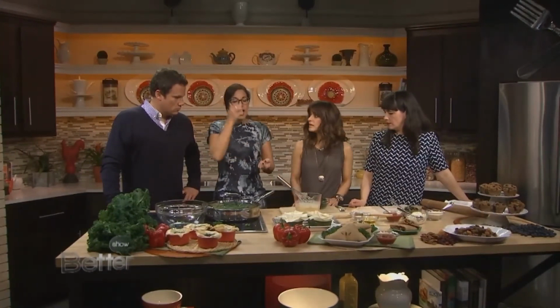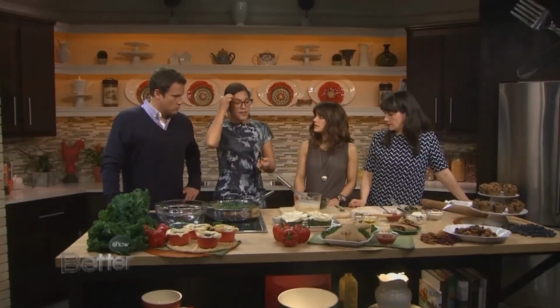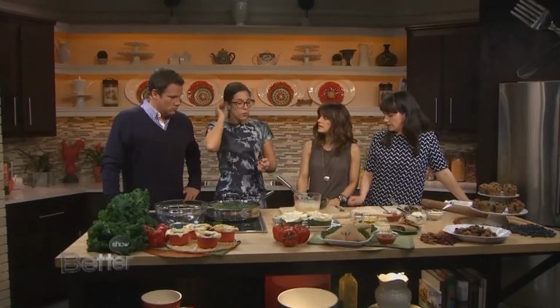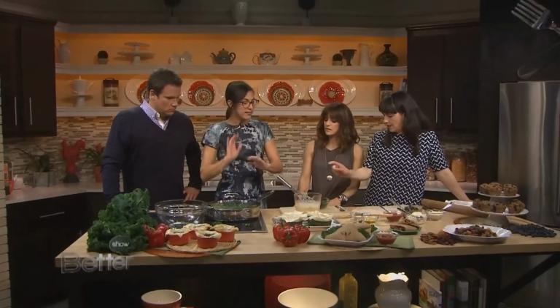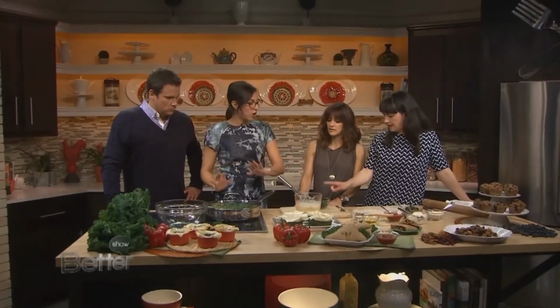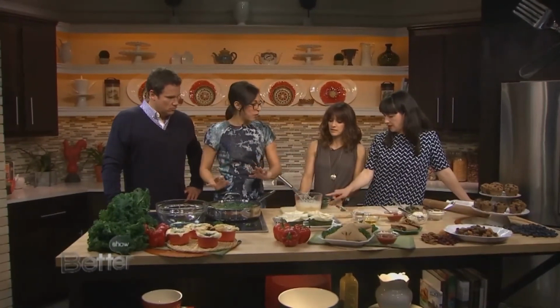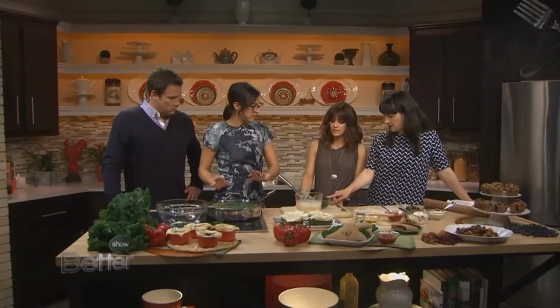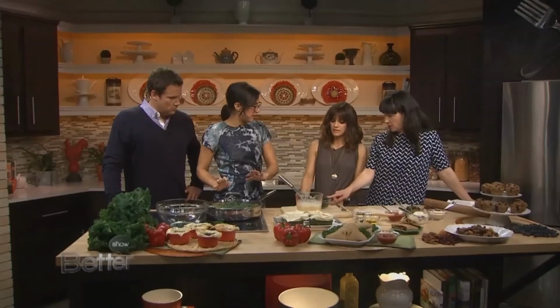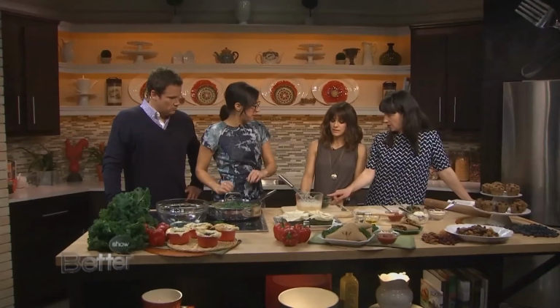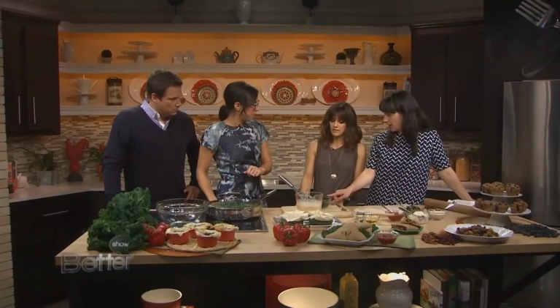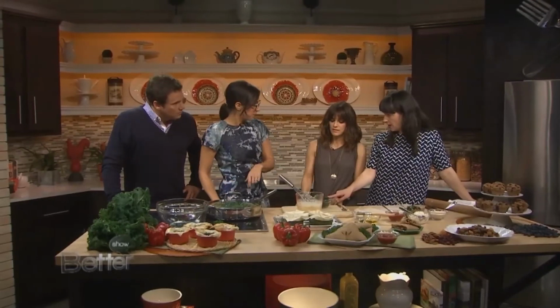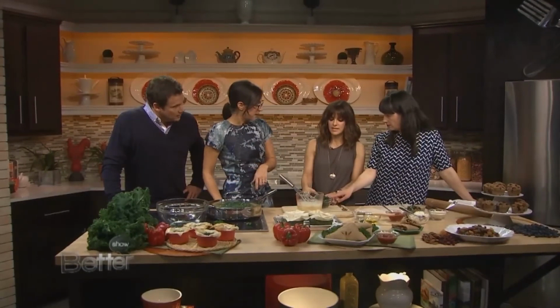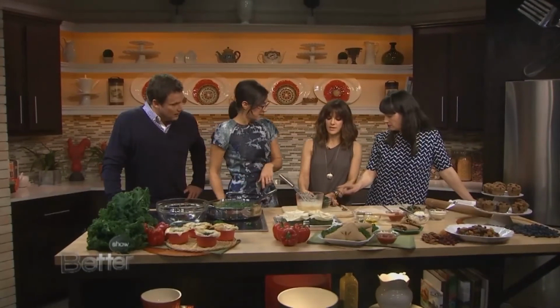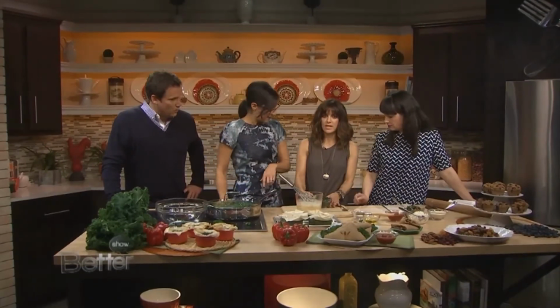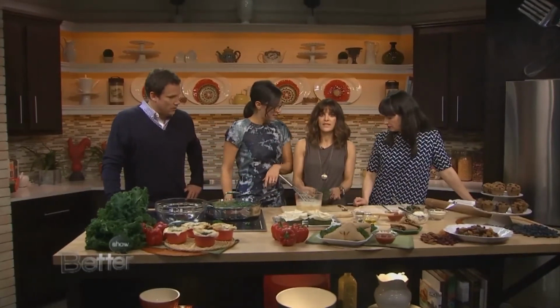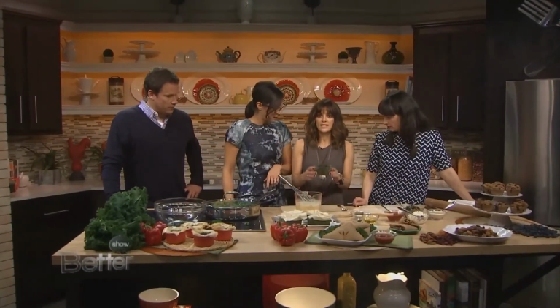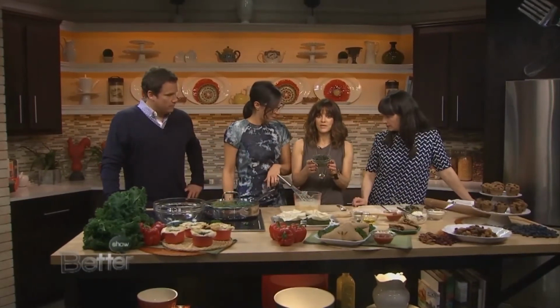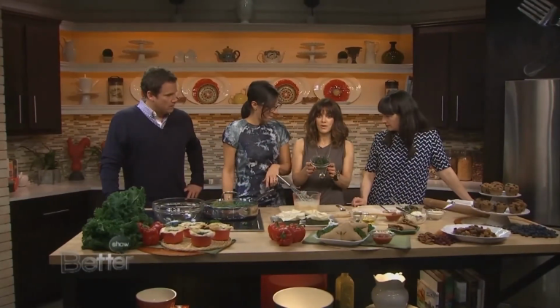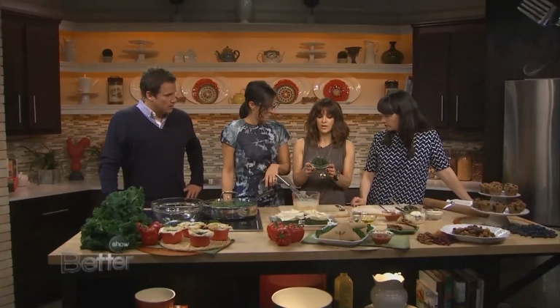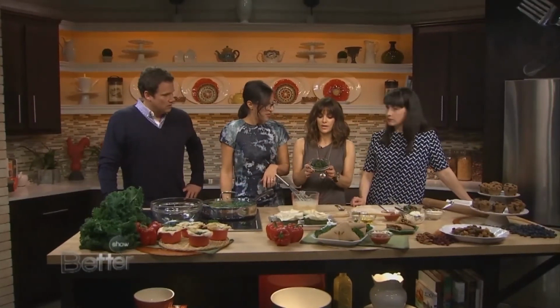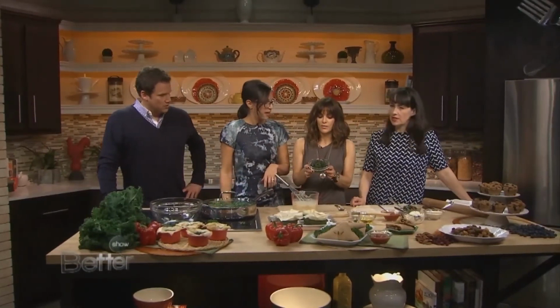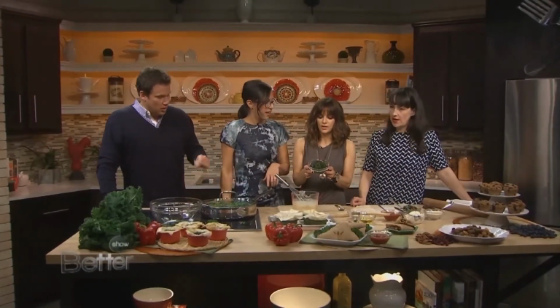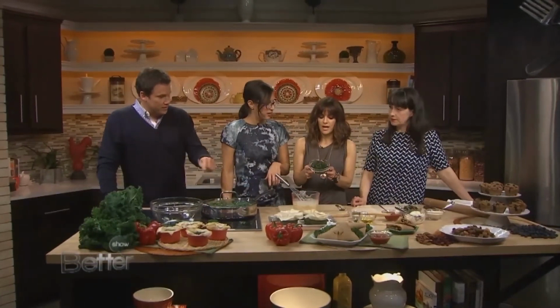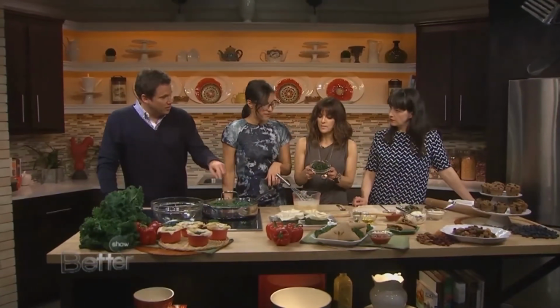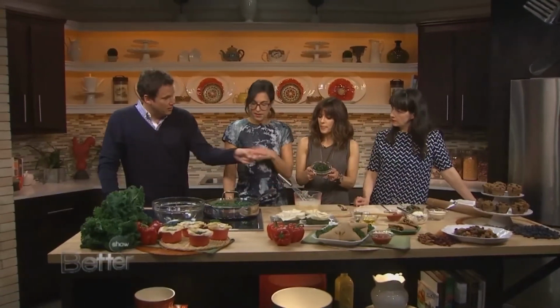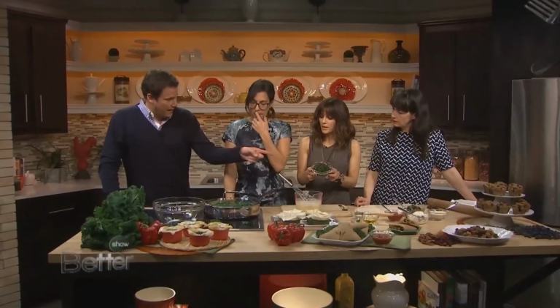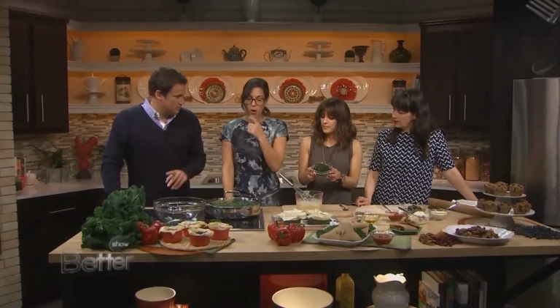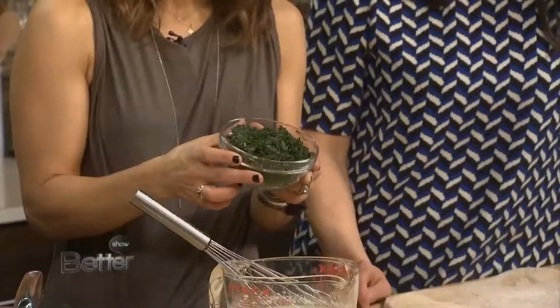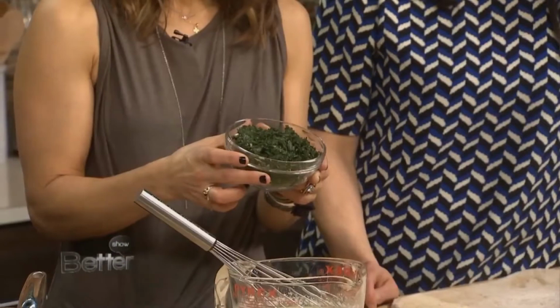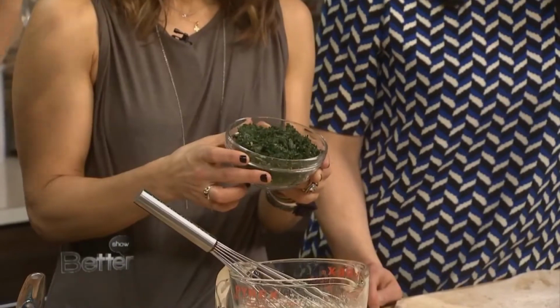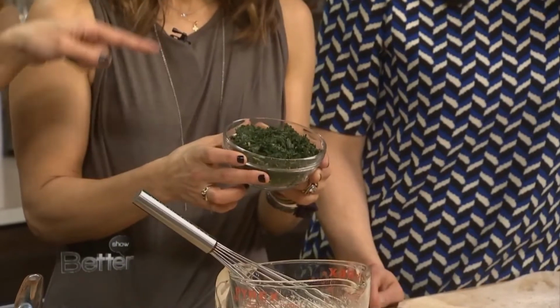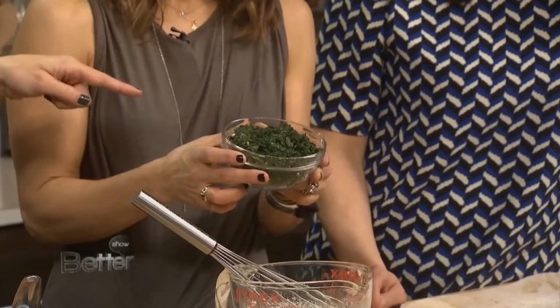And then once it's all wilted, this is where you're going to end up — this is how it's going to look. It's all just turned into that. That's right, all this will turn into this.